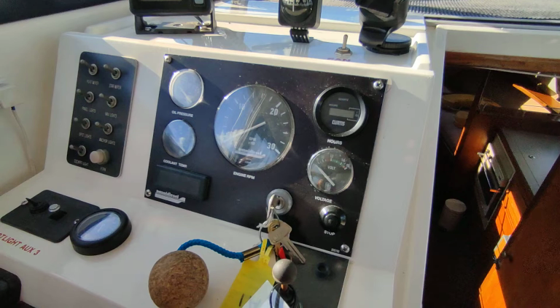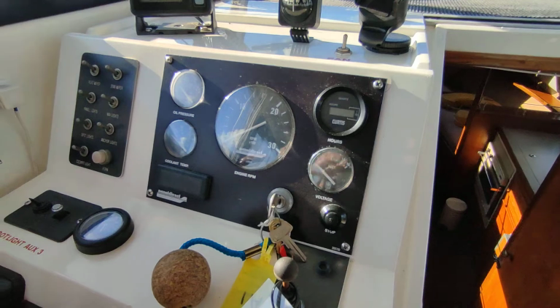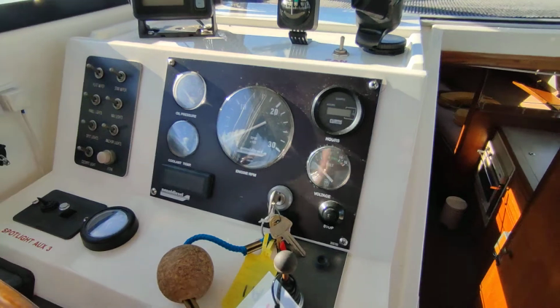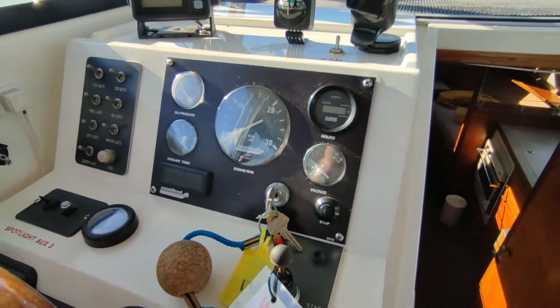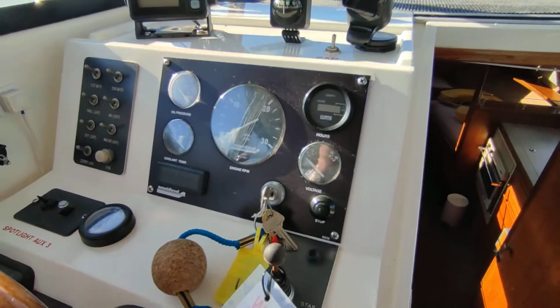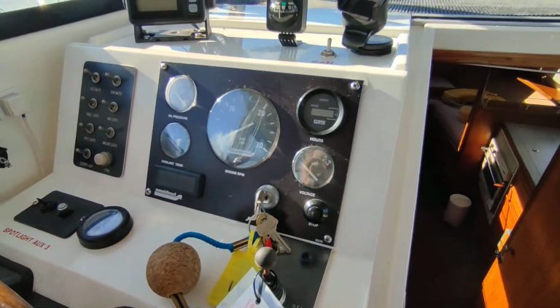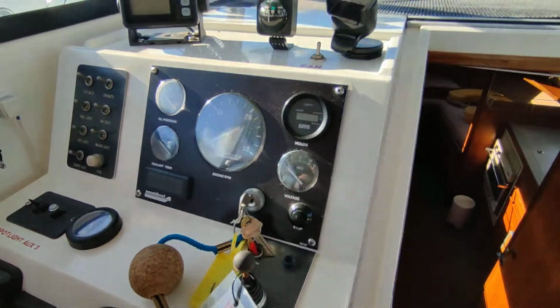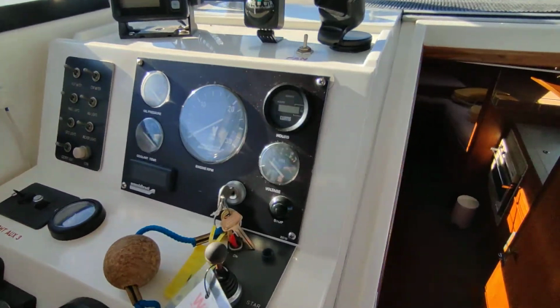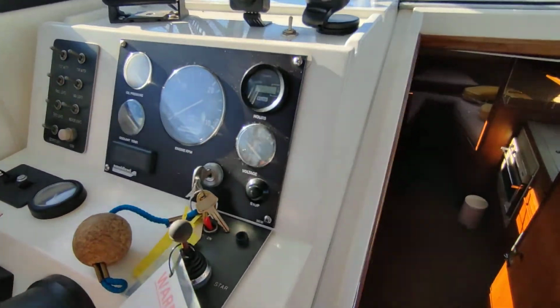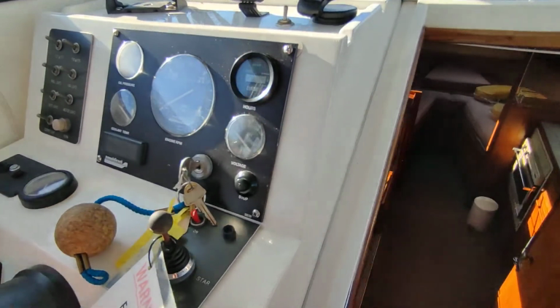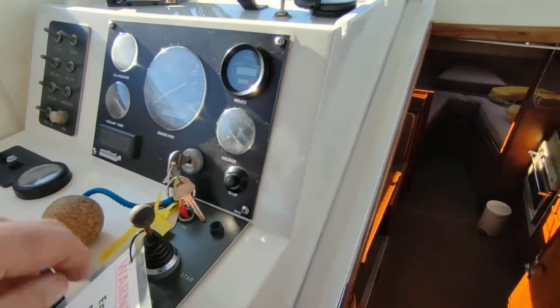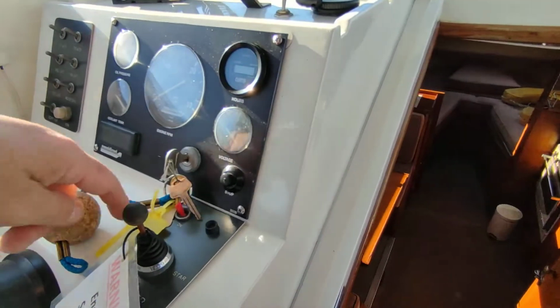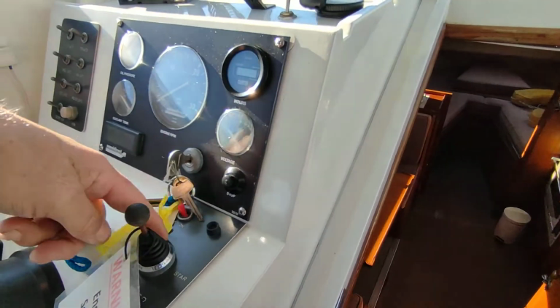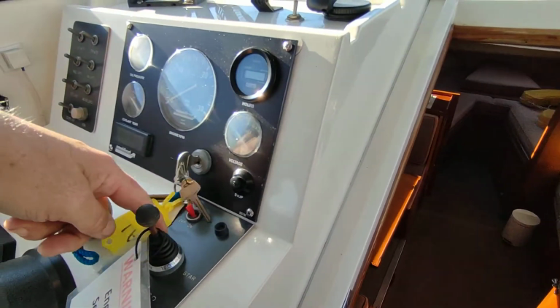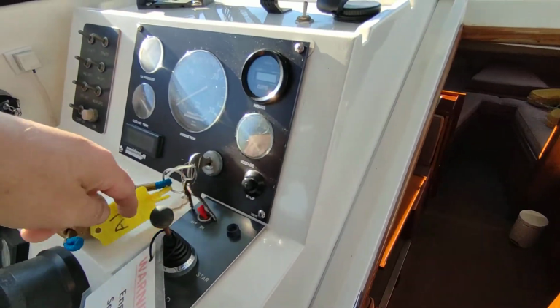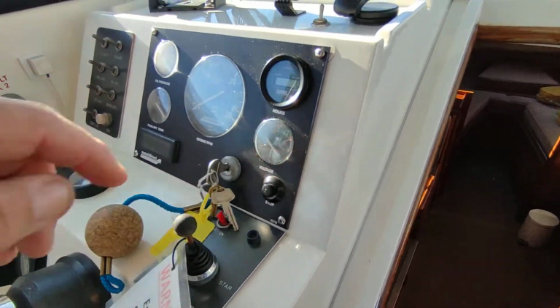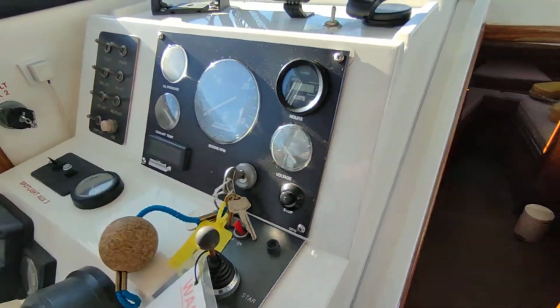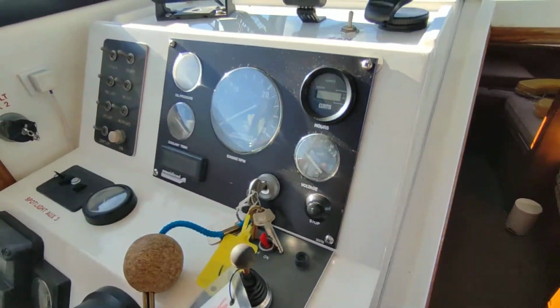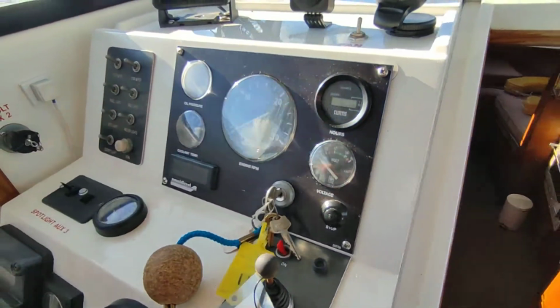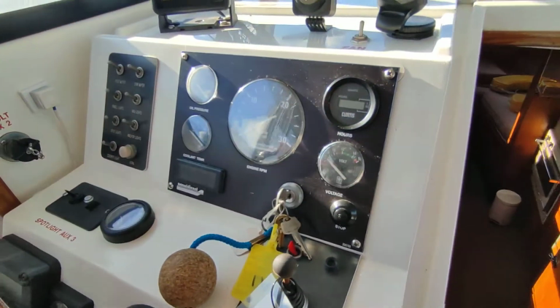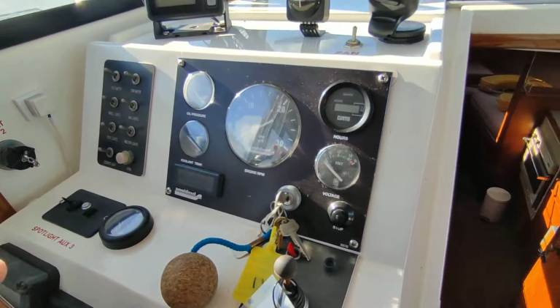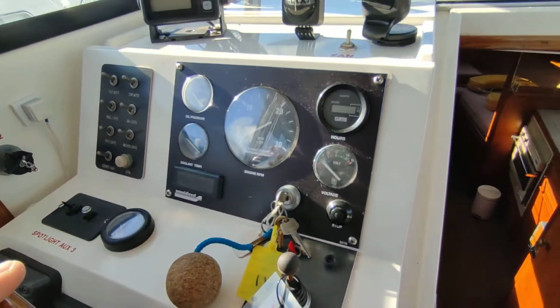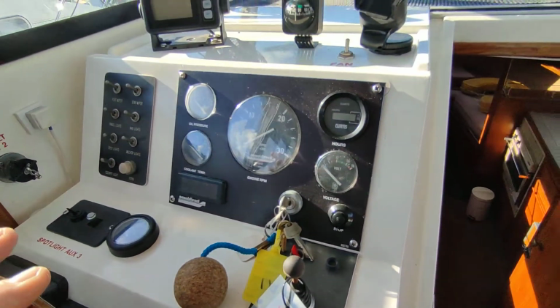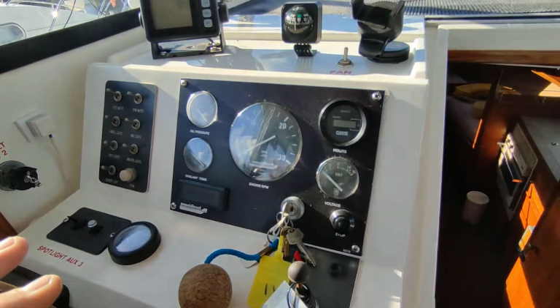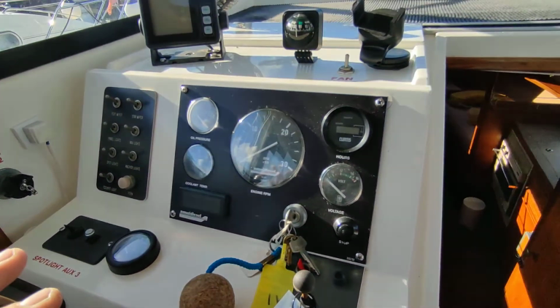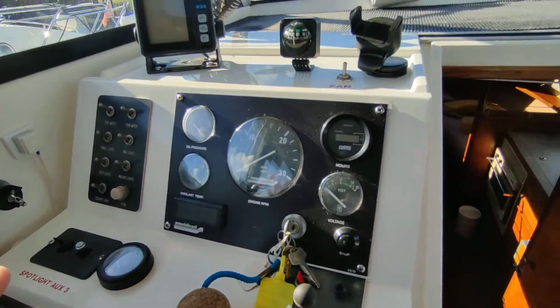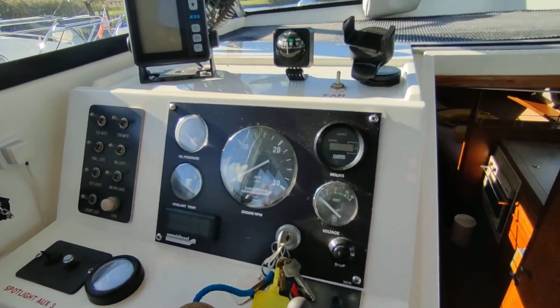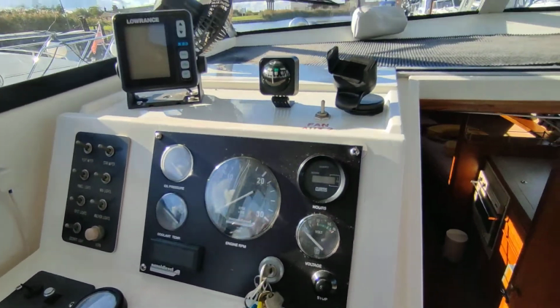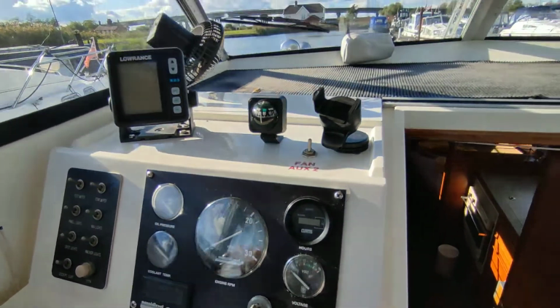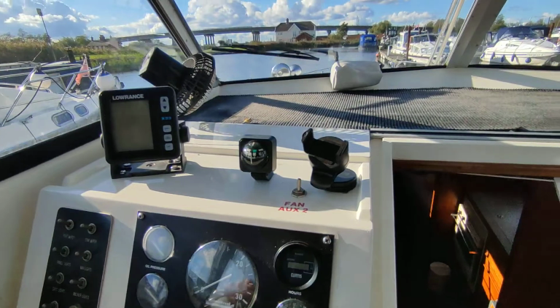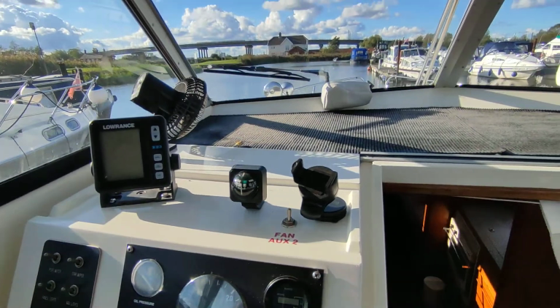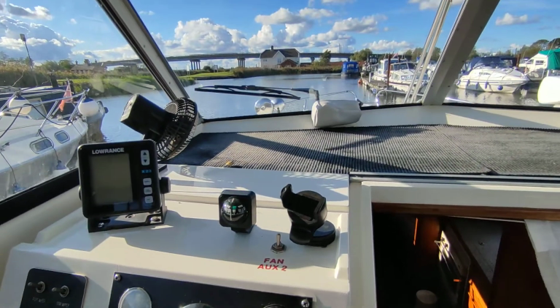Hi, this is Steve Biggs of Boat Shed Norfolk, on board this stunning Shearline 740.